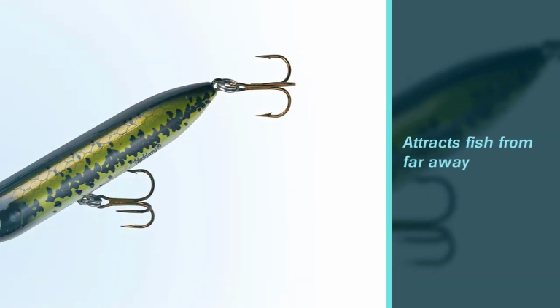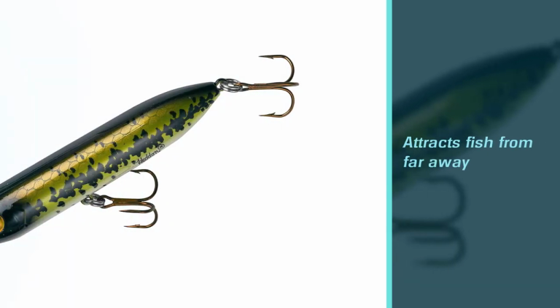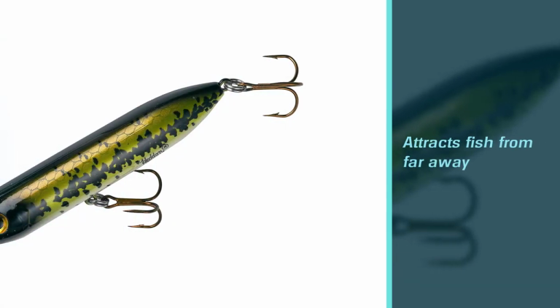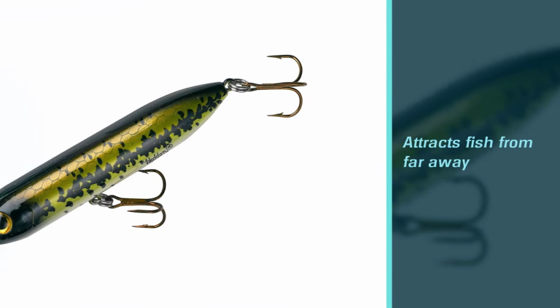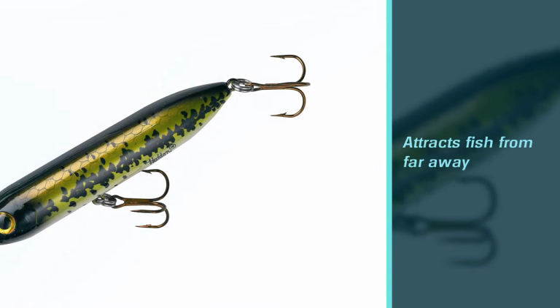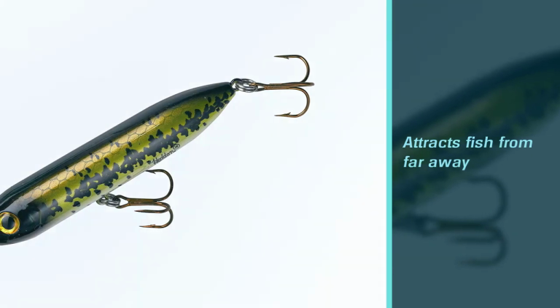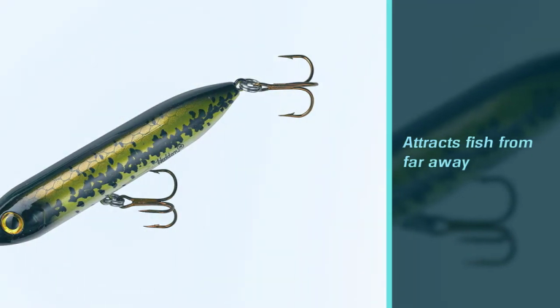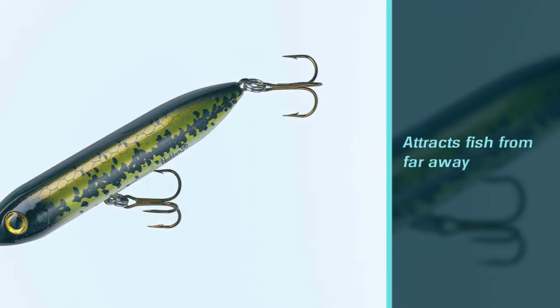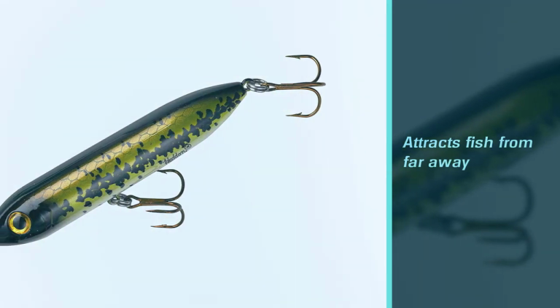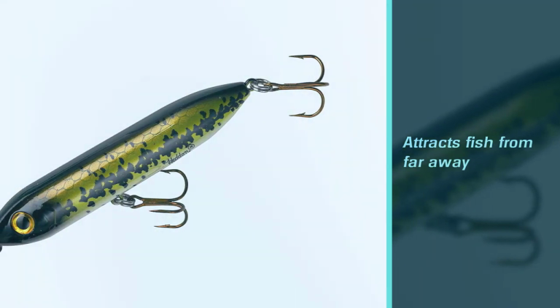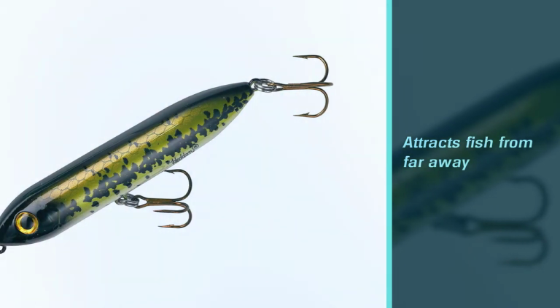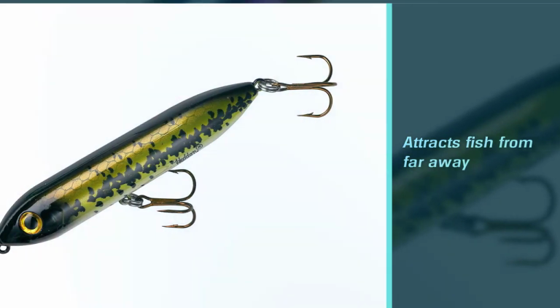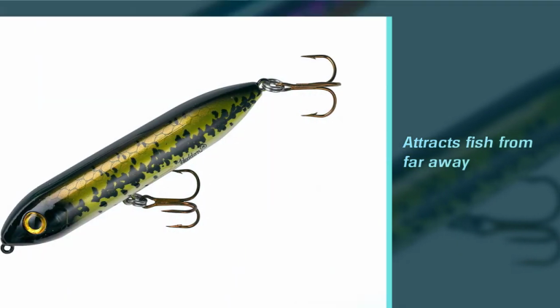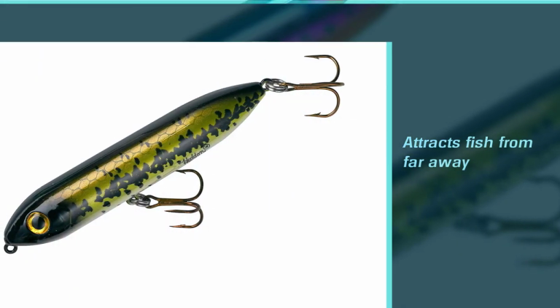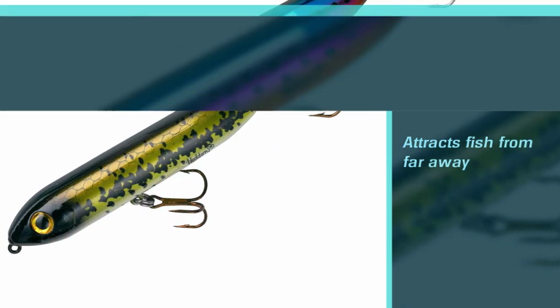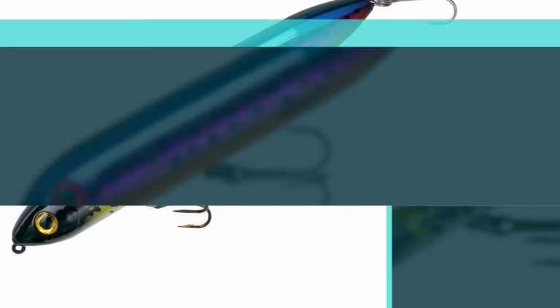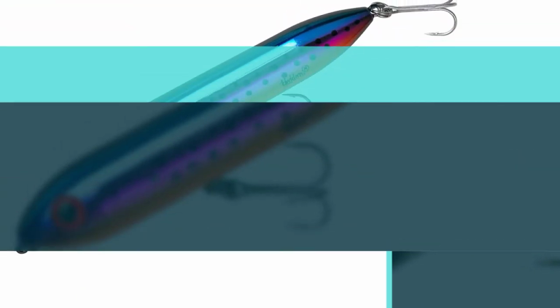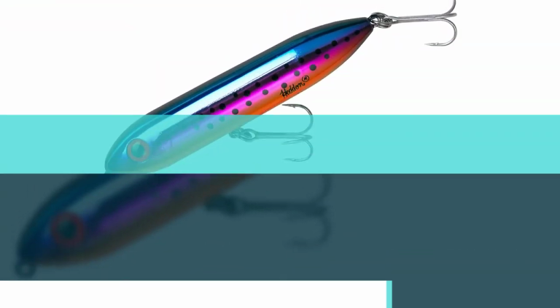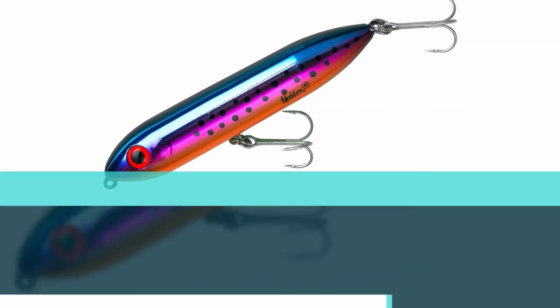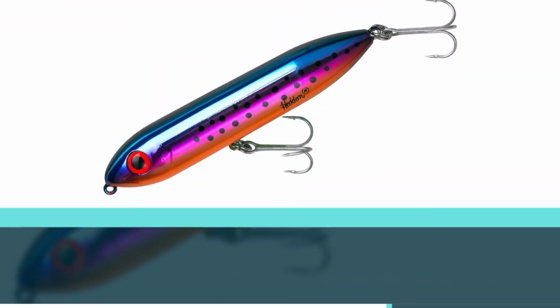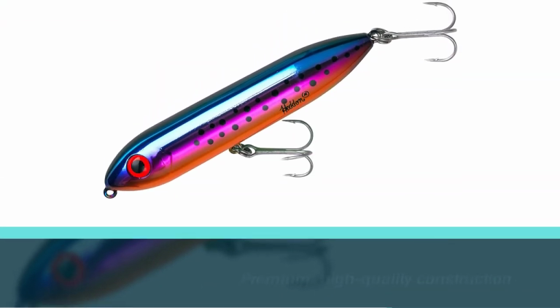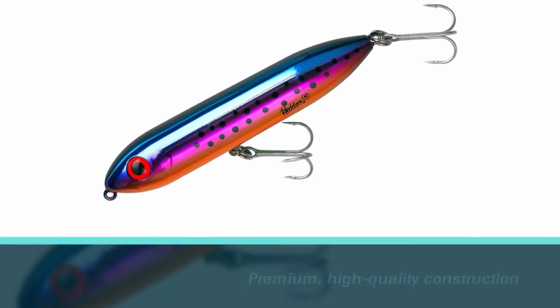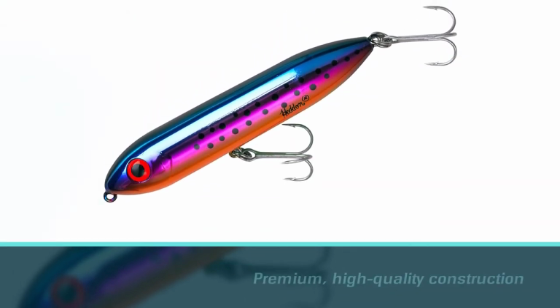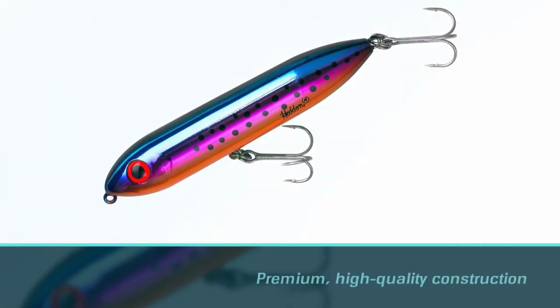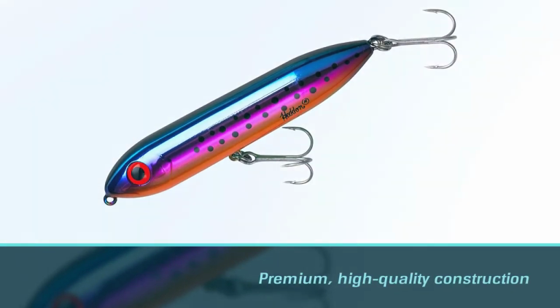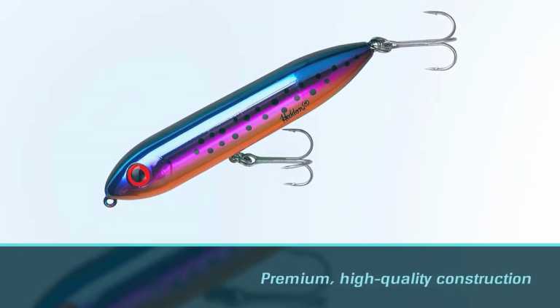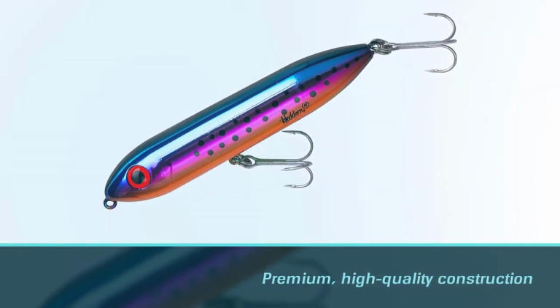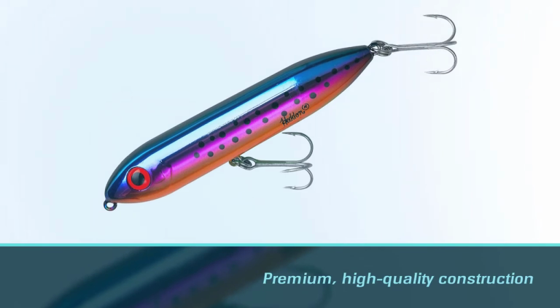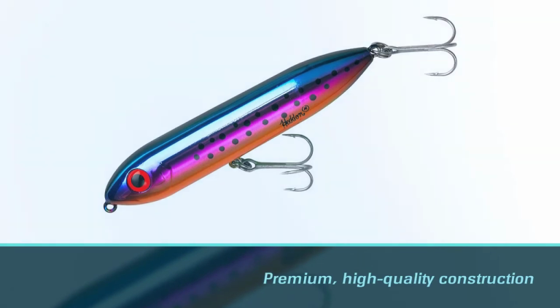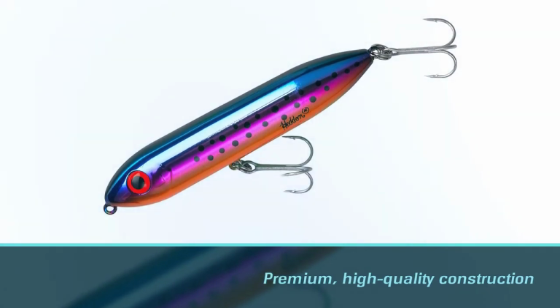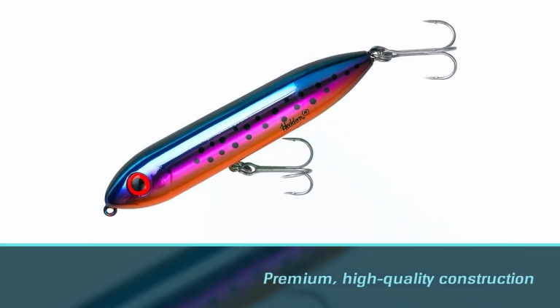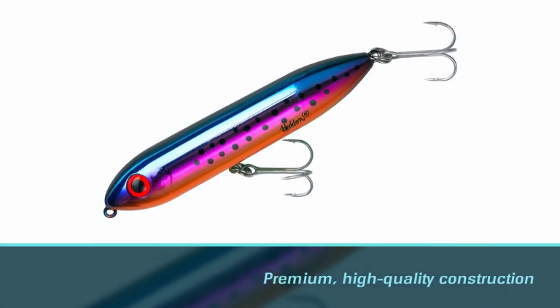The Zara Spook comes in a range of sizes and colors for all types of fishing, so you can find the best choice for your next bass fishing trip.